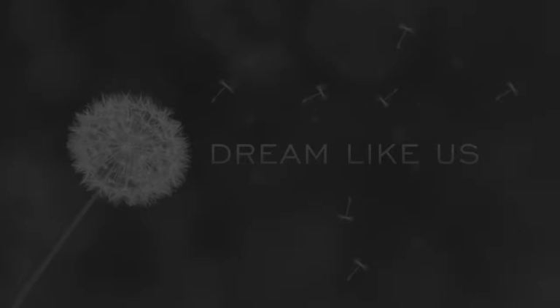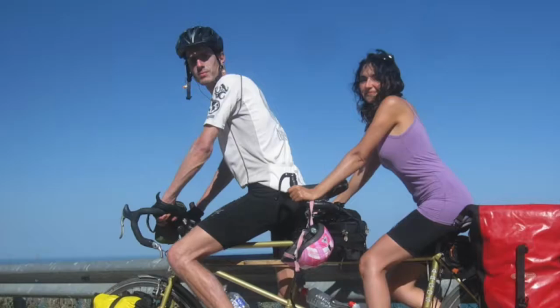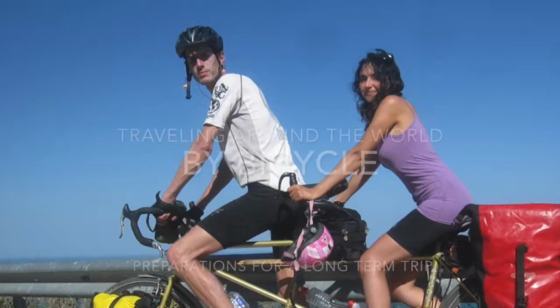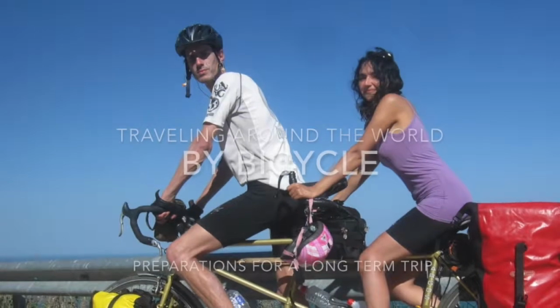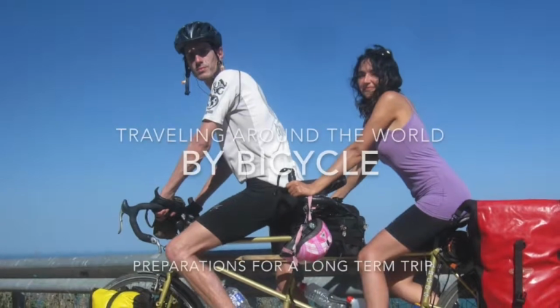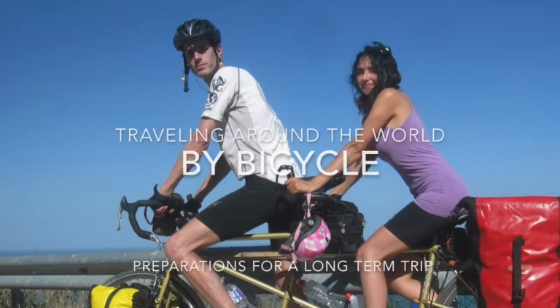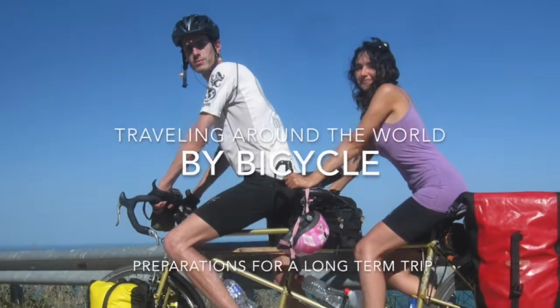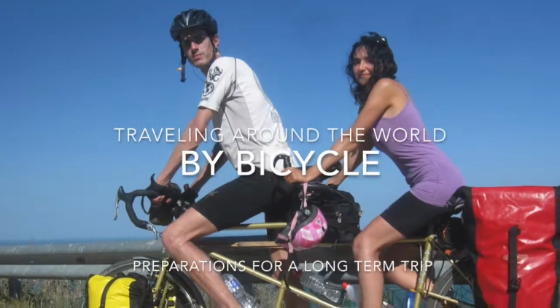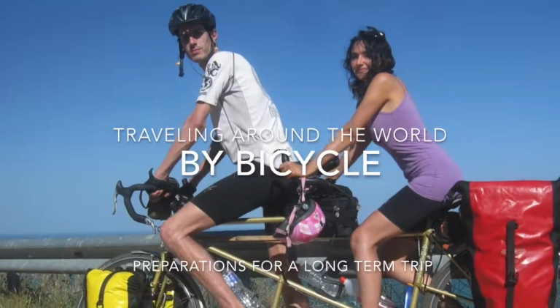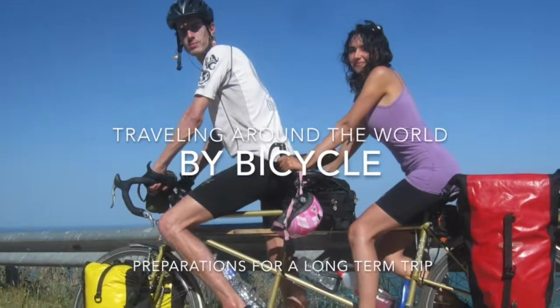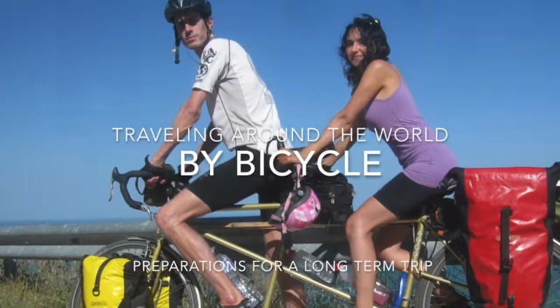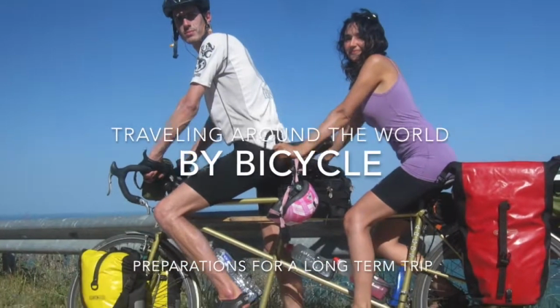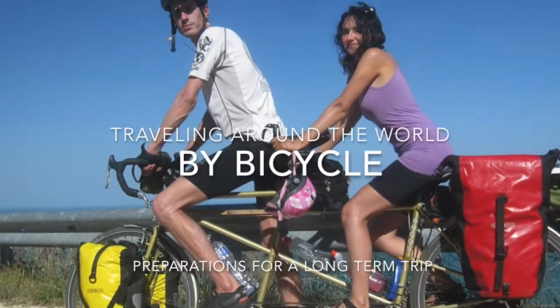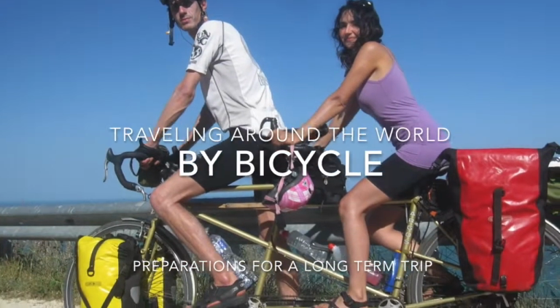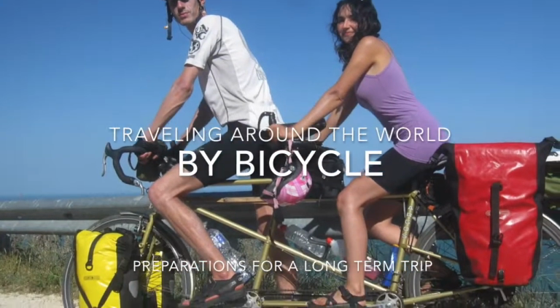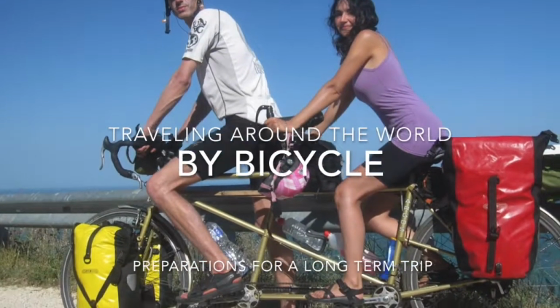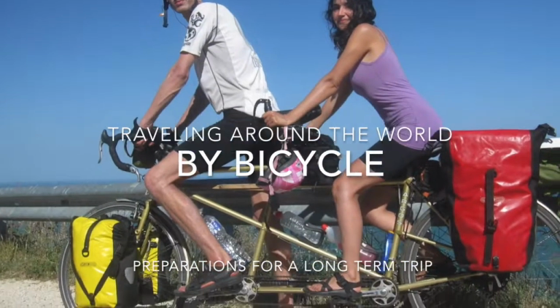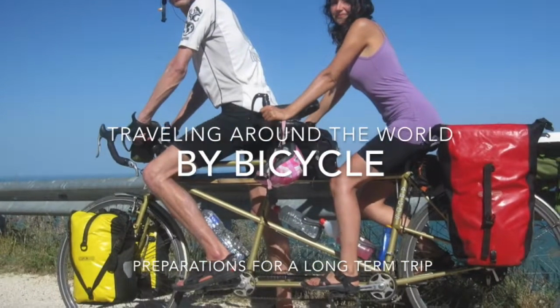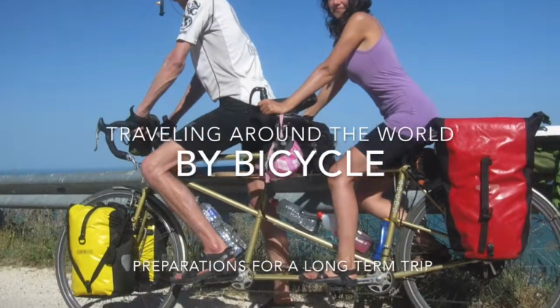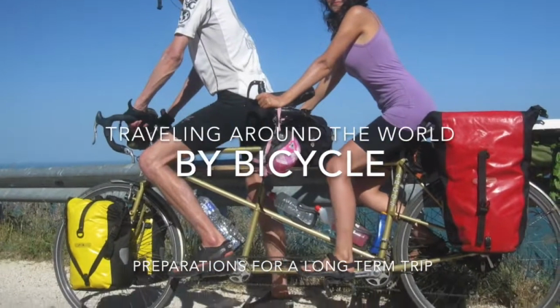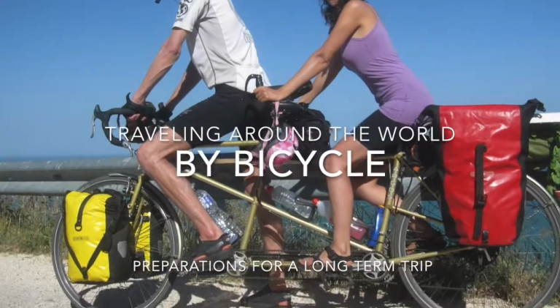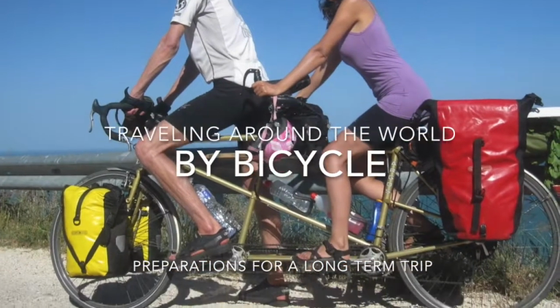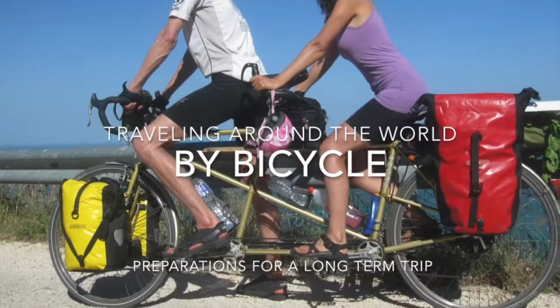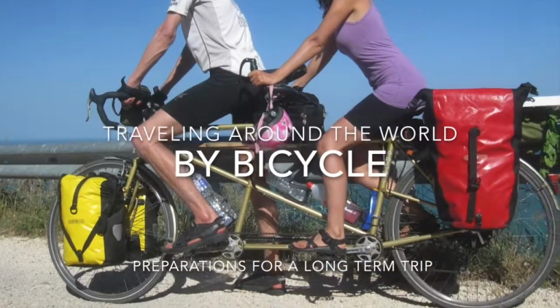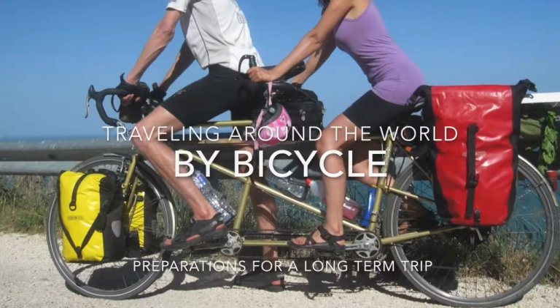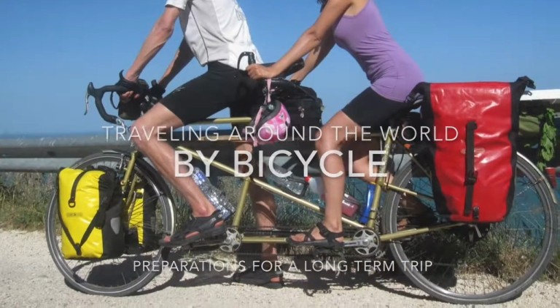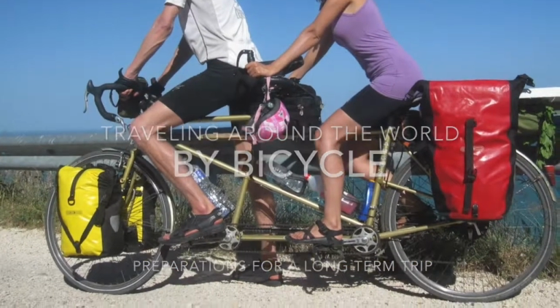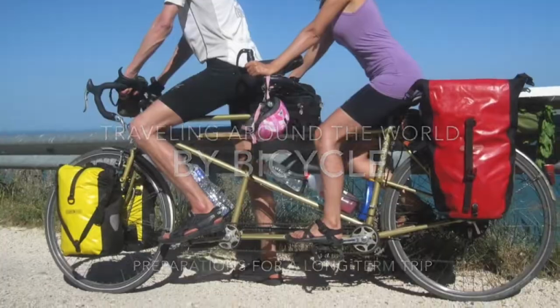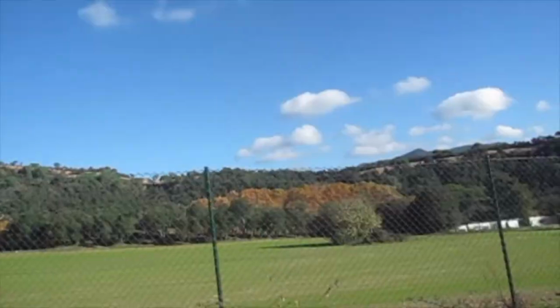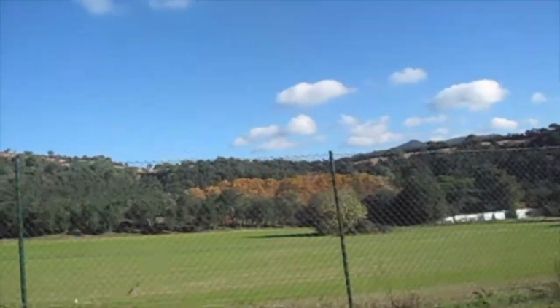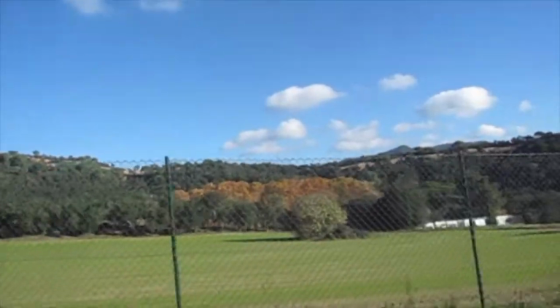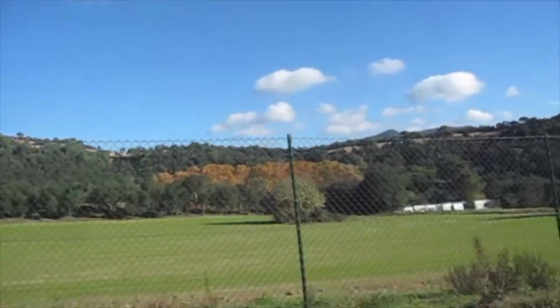I'm going to share with you some tips on how to prepare for a bicycle trip of long duration.